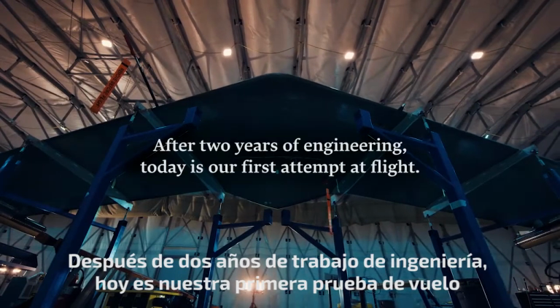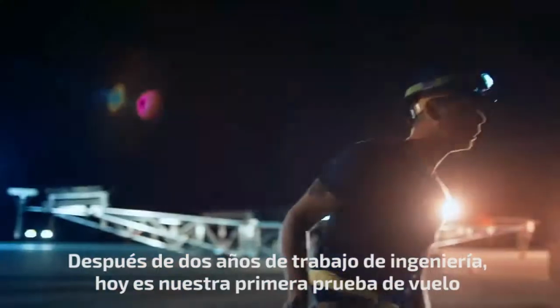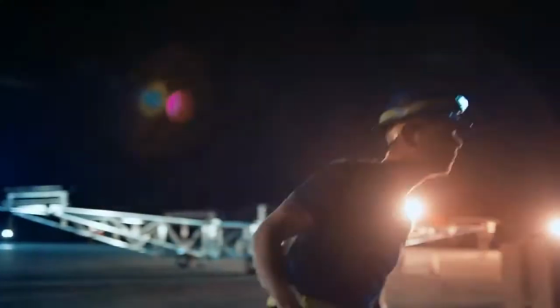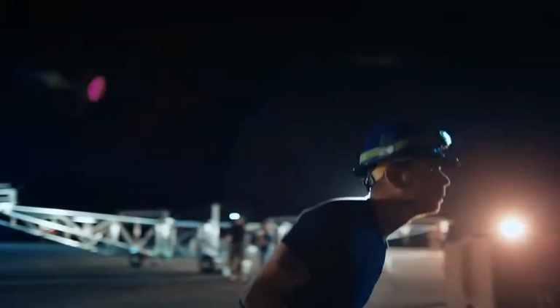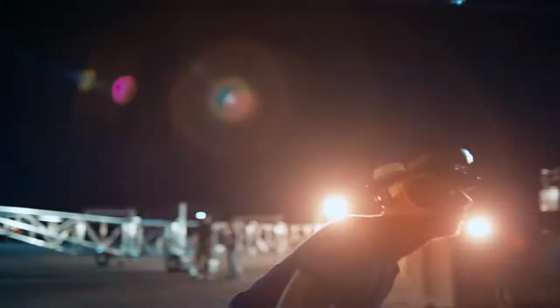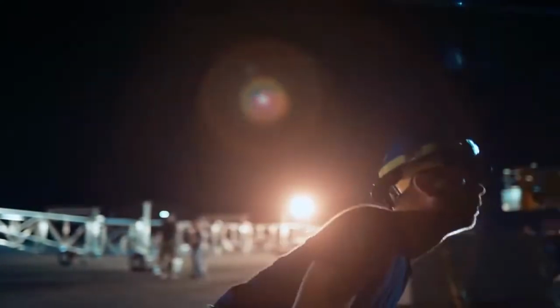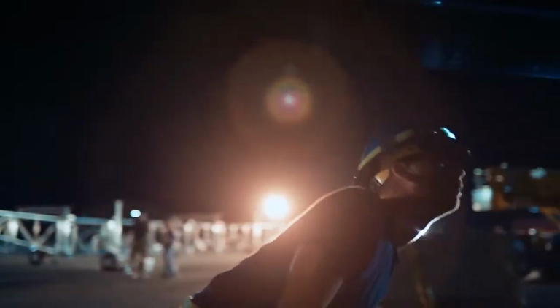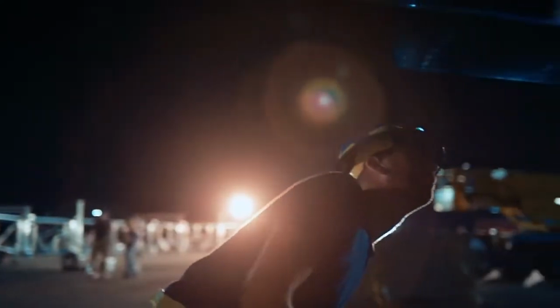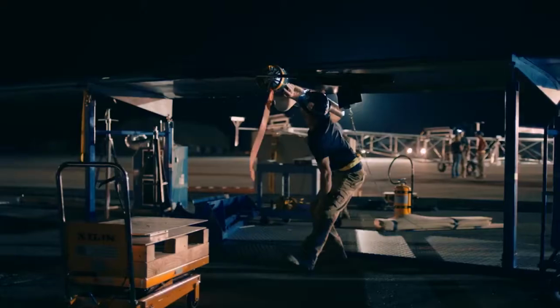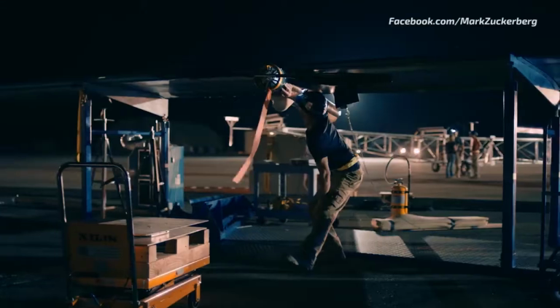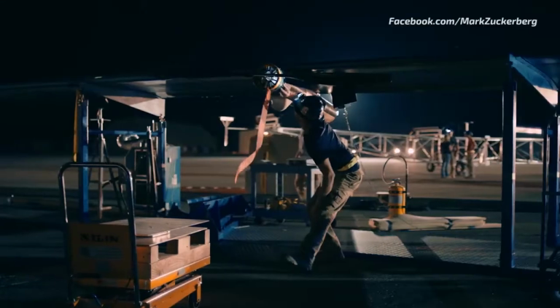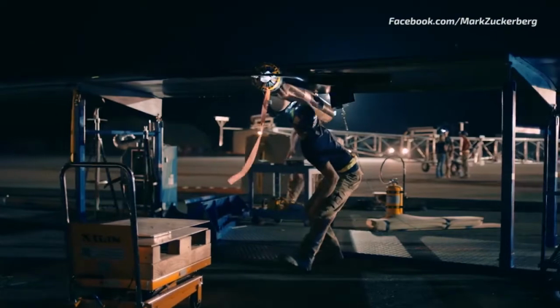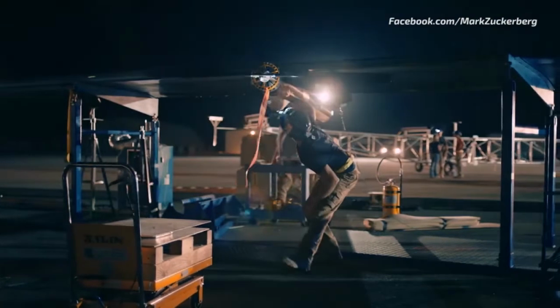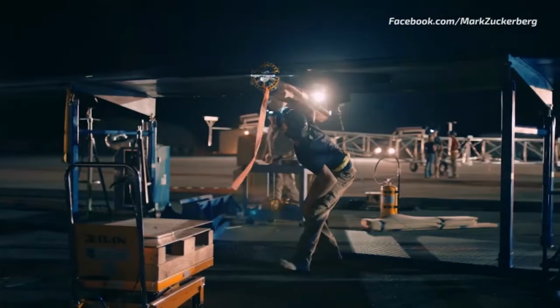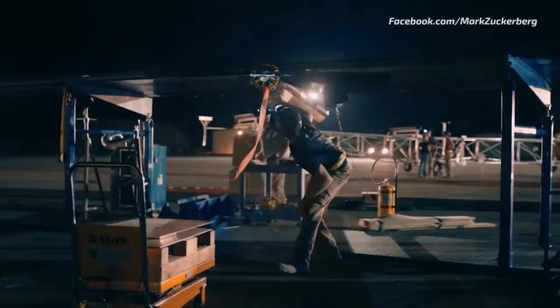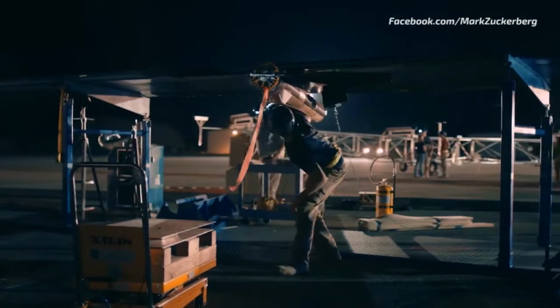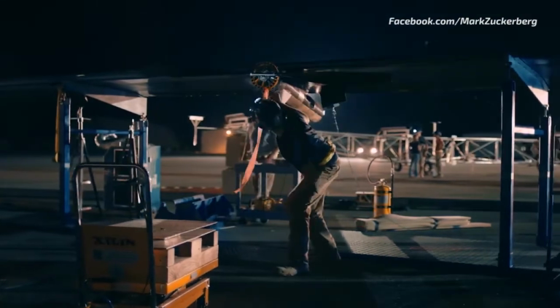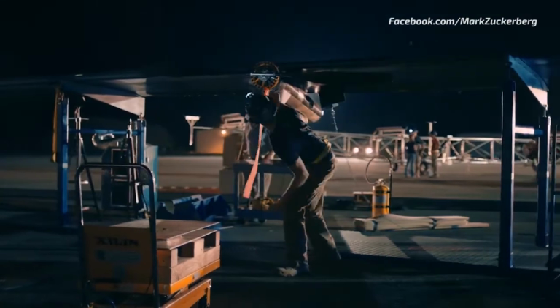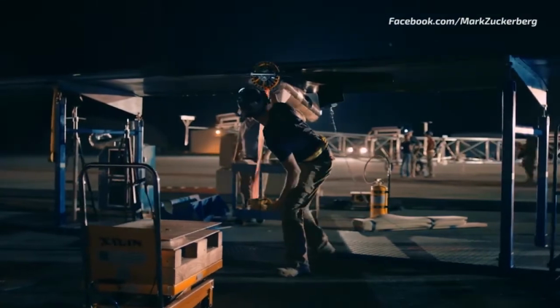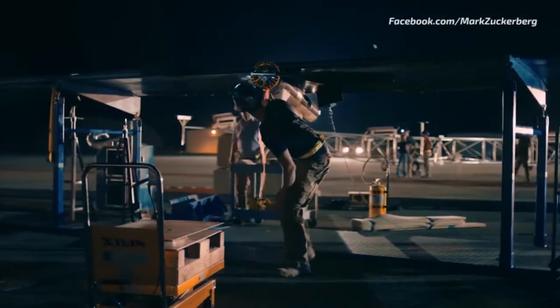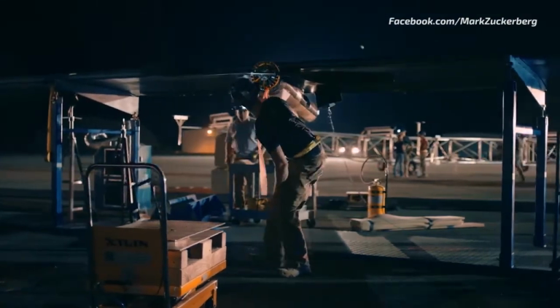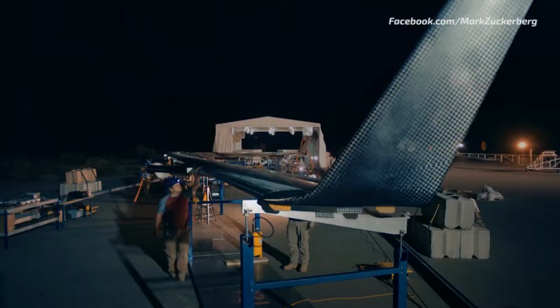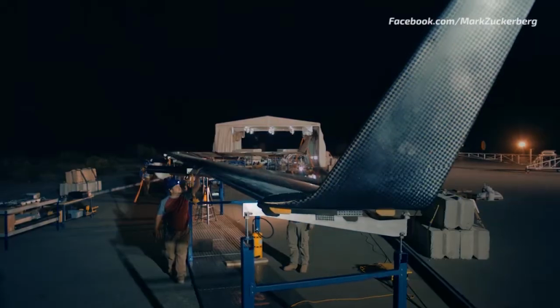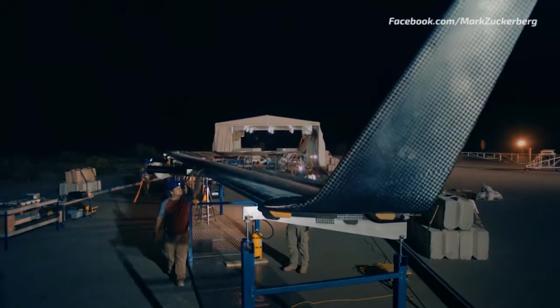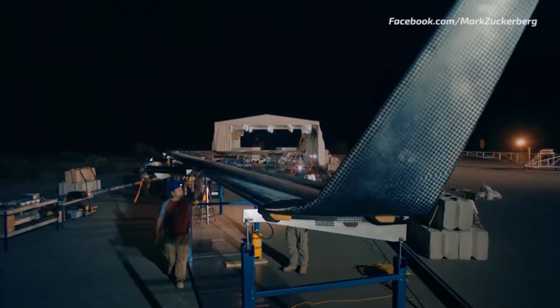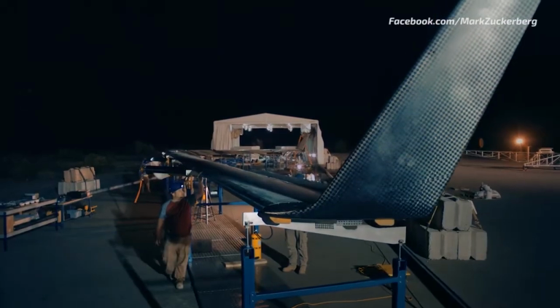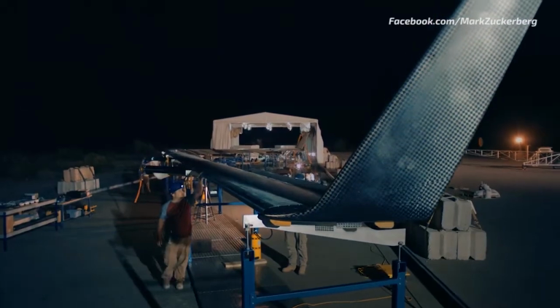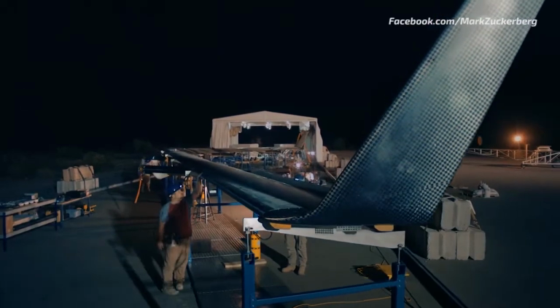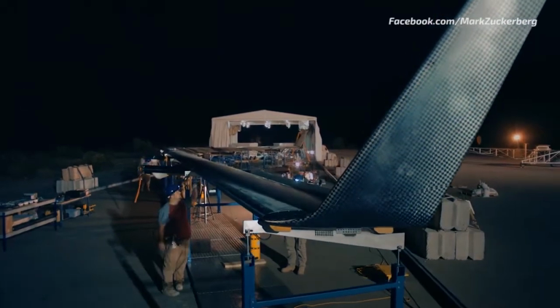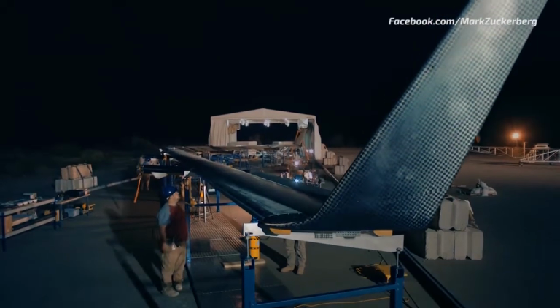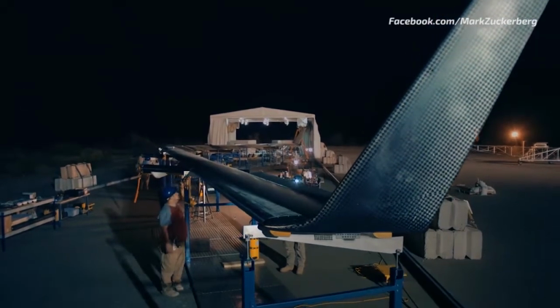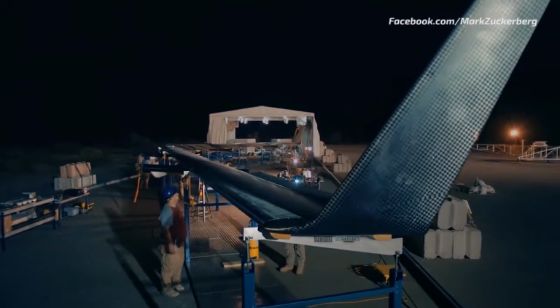GCS flight line. Flight line GCS, go. We're going to put power on now, okay? Copy.